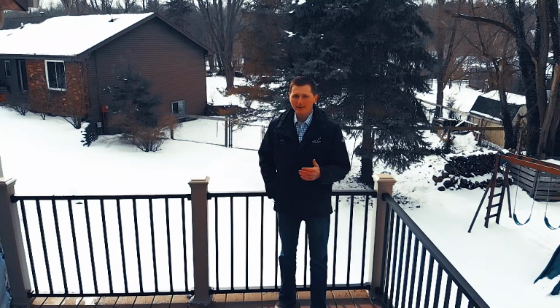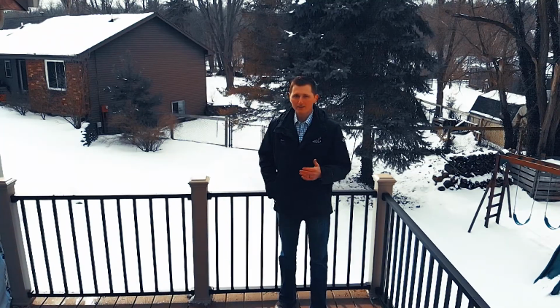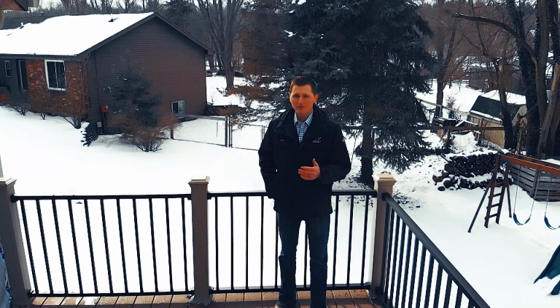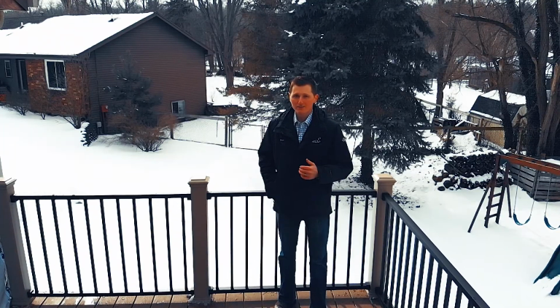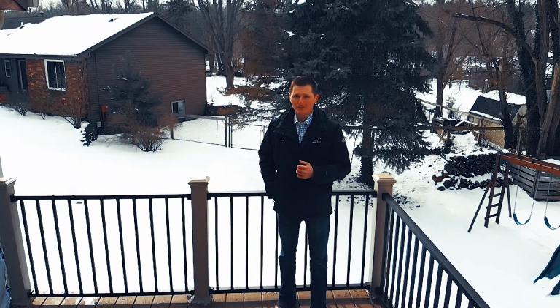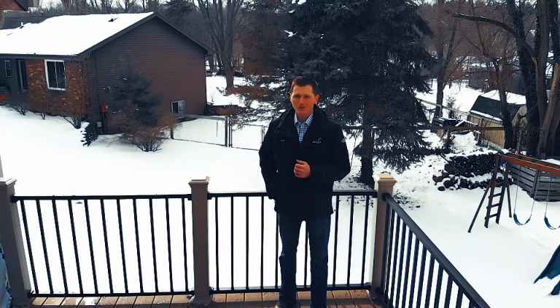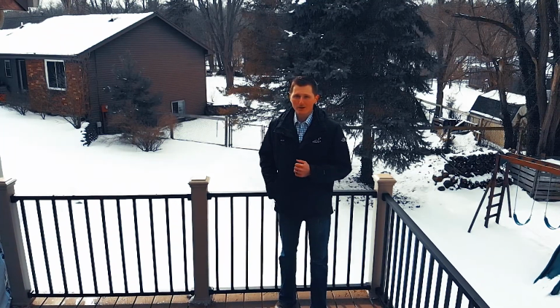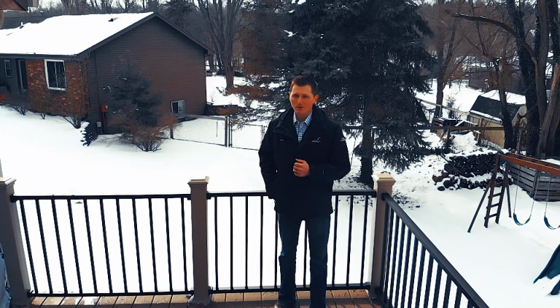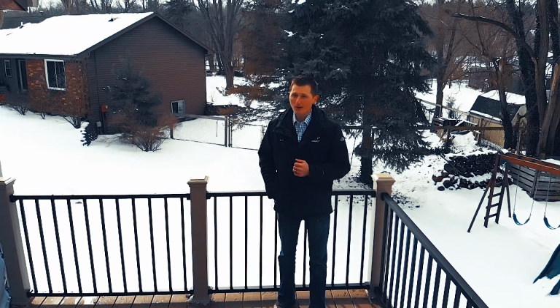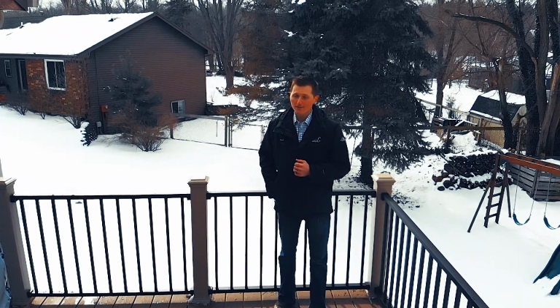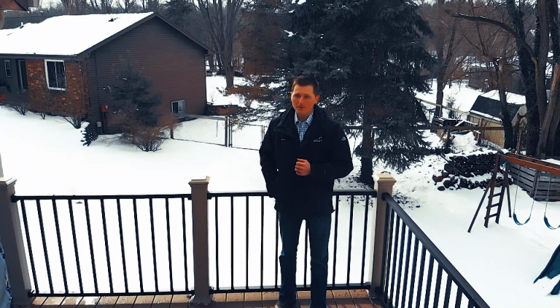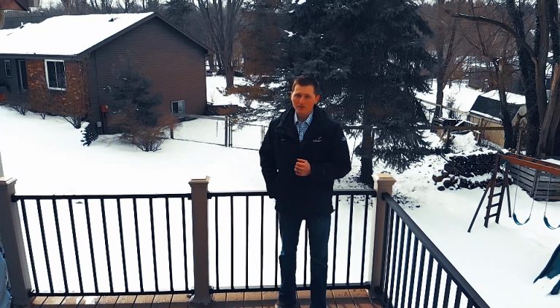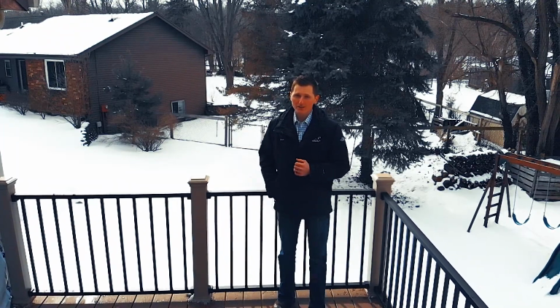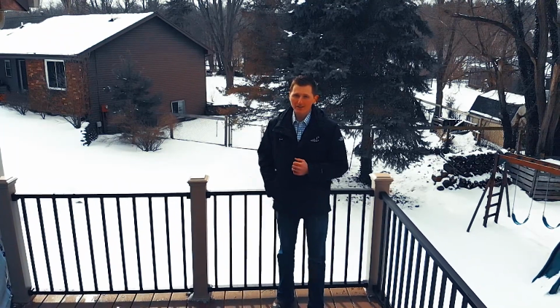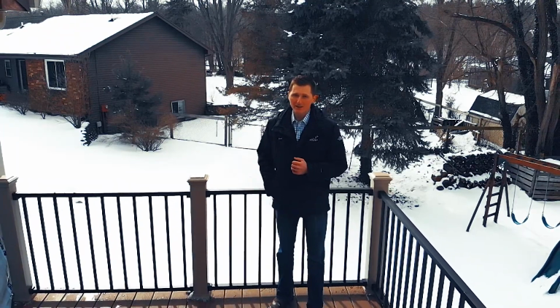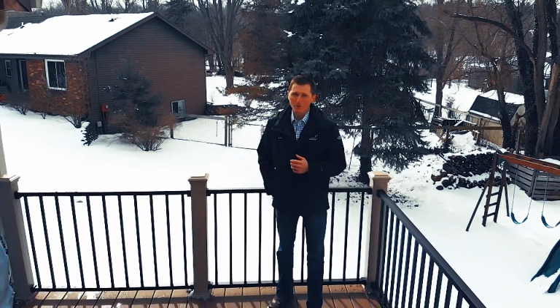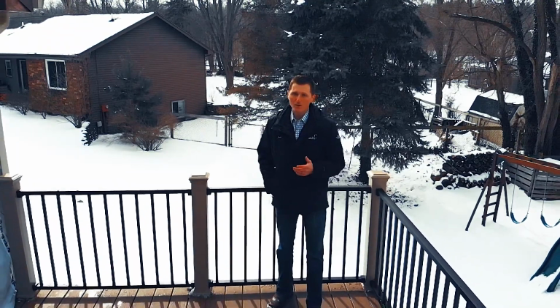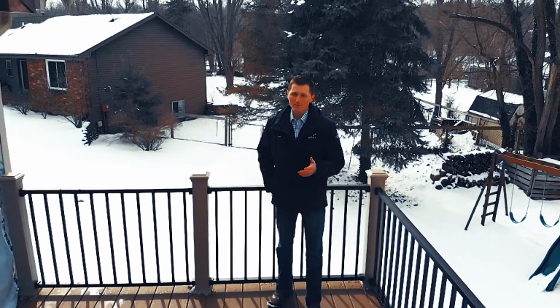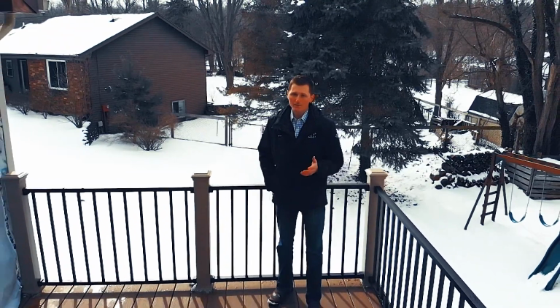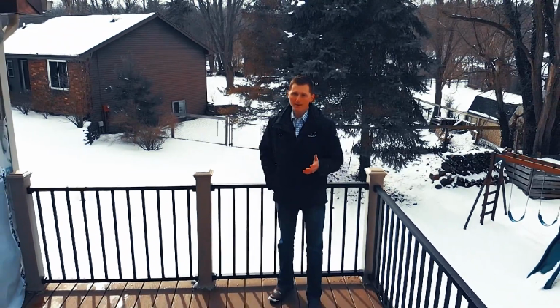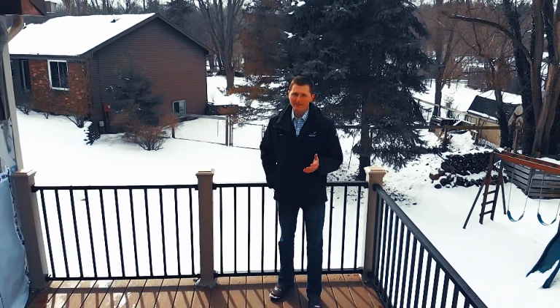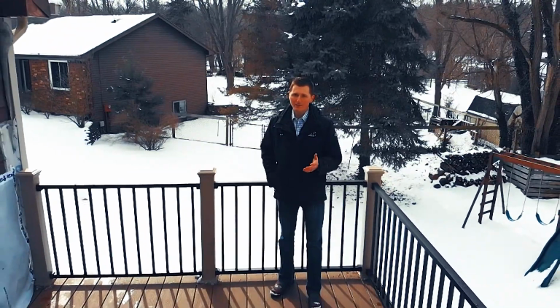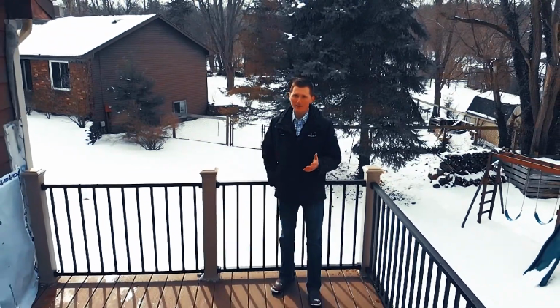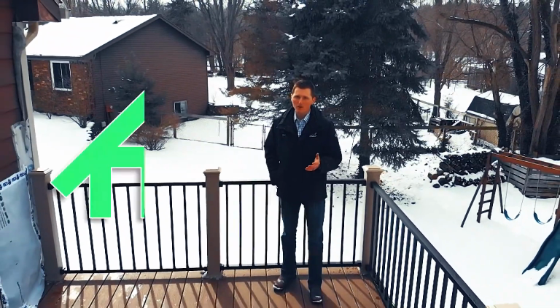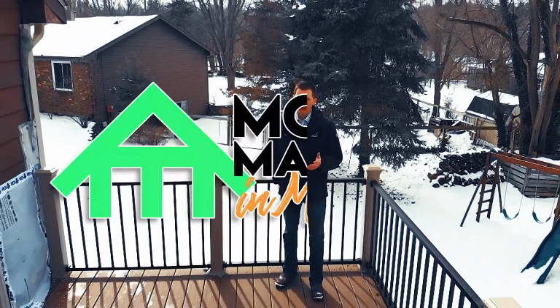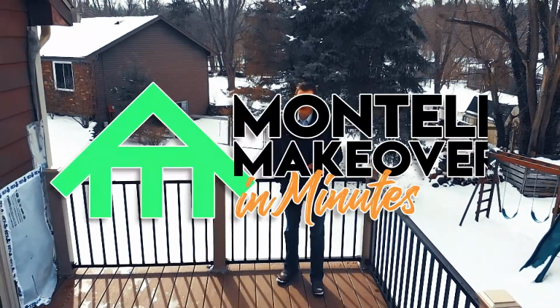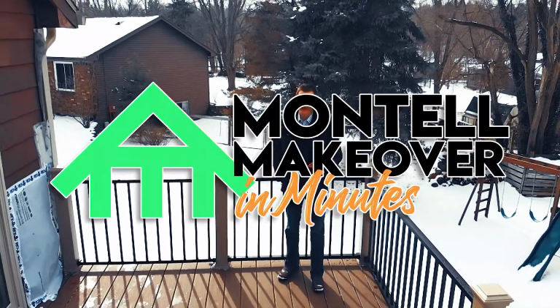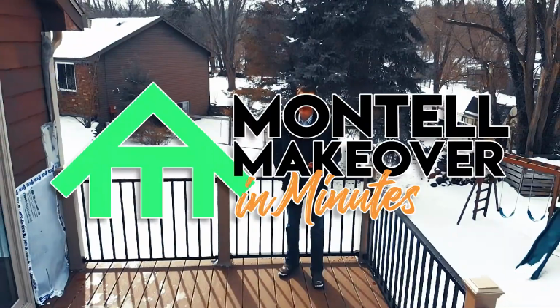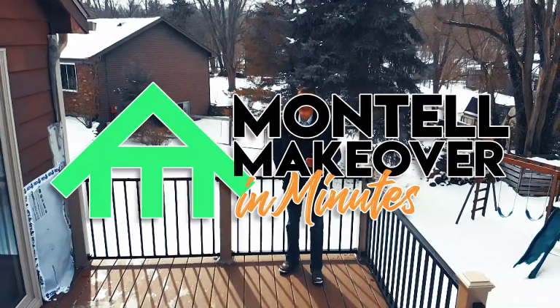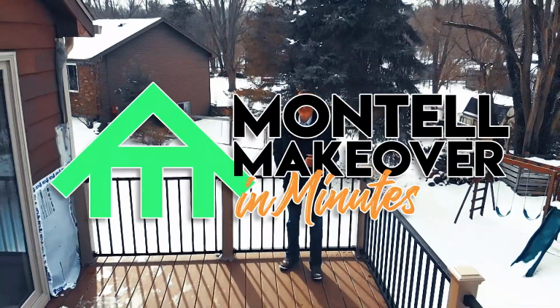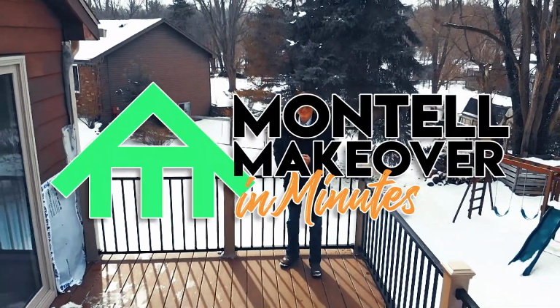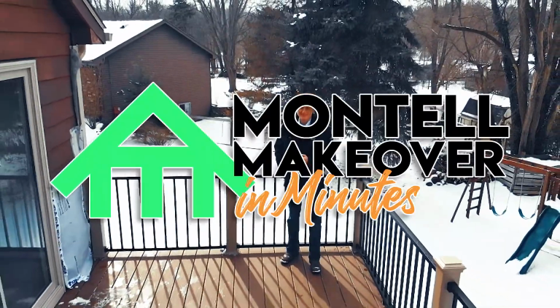I'm Brett Kegres. We're here in Rockford, Michigan and welcome to Montel Makeover in Minutes.